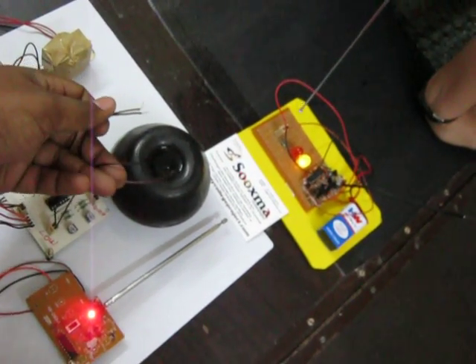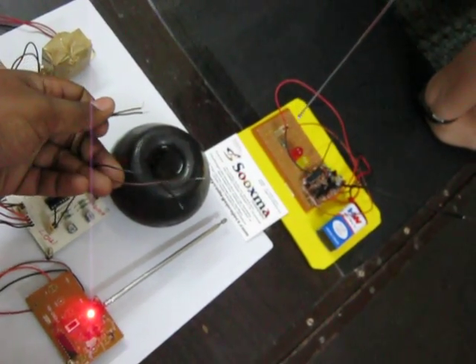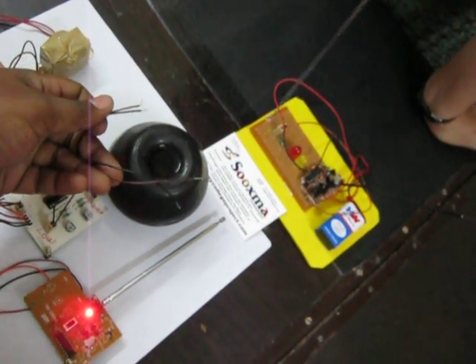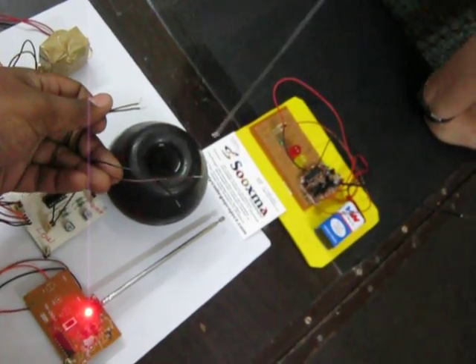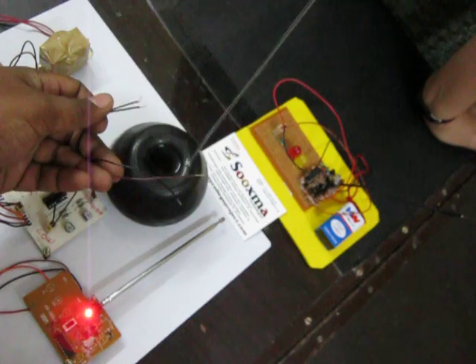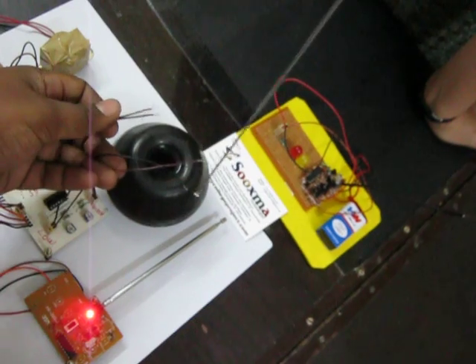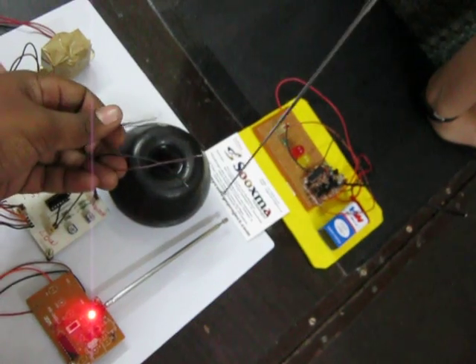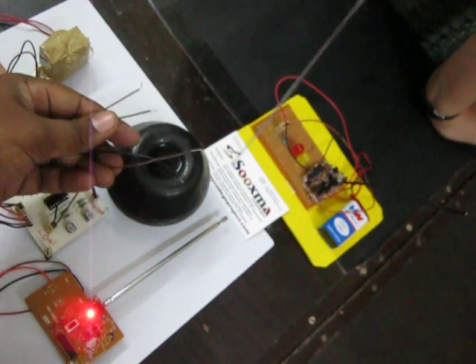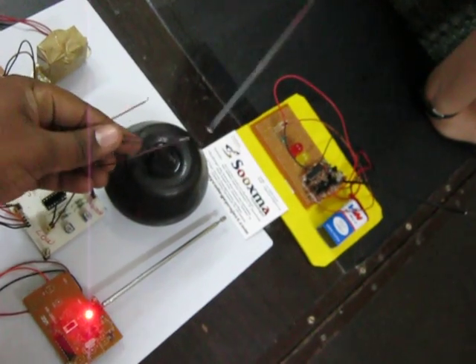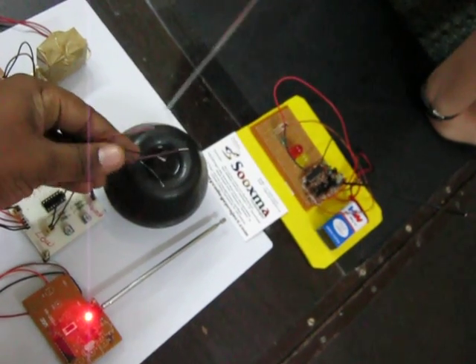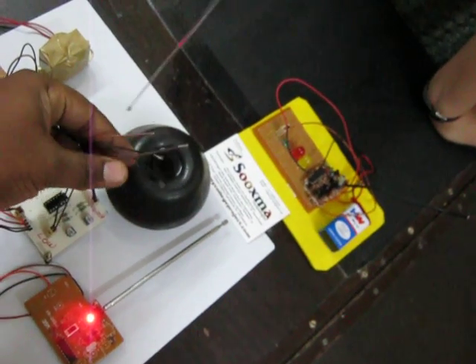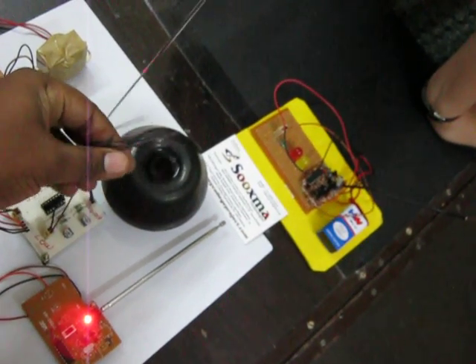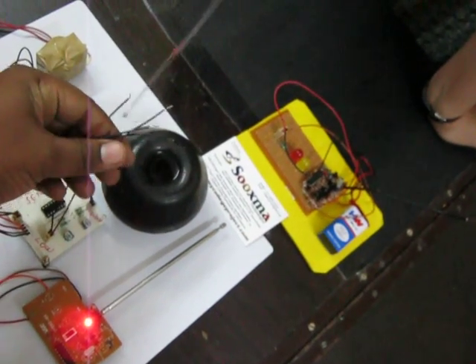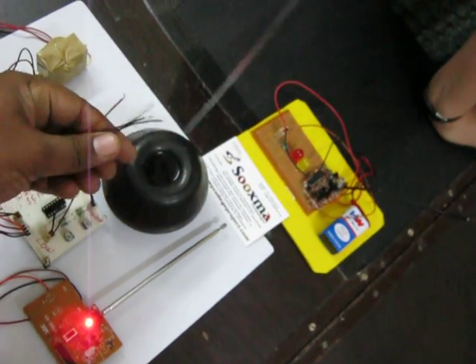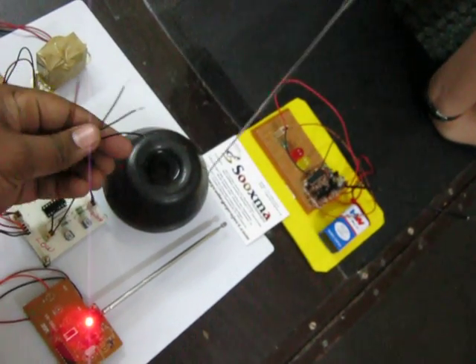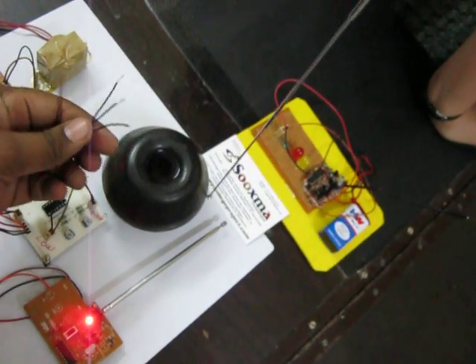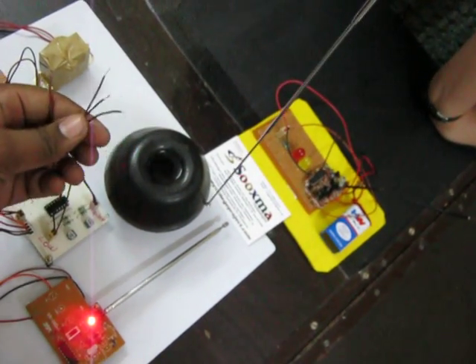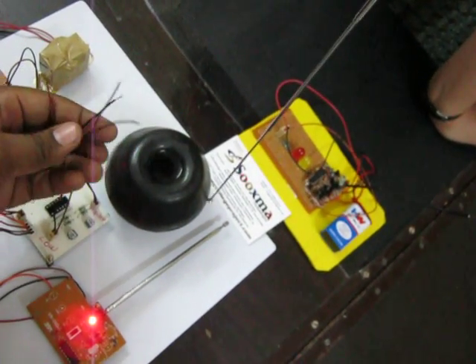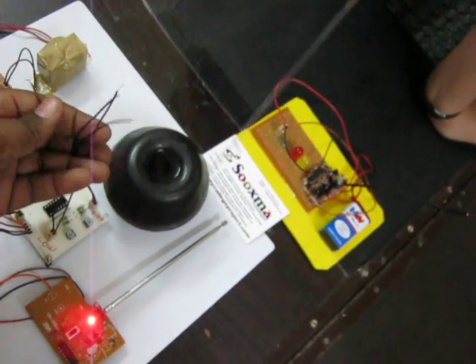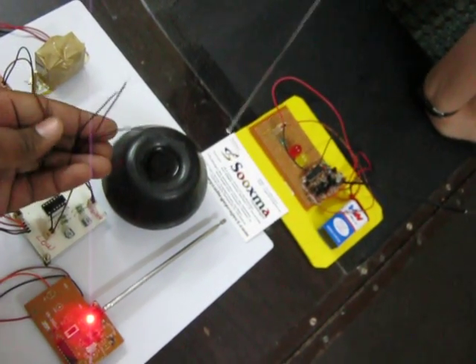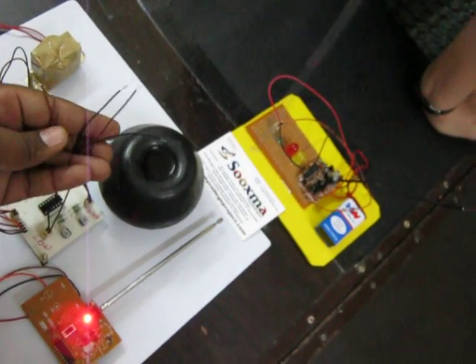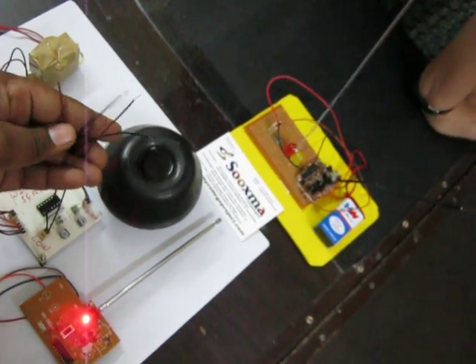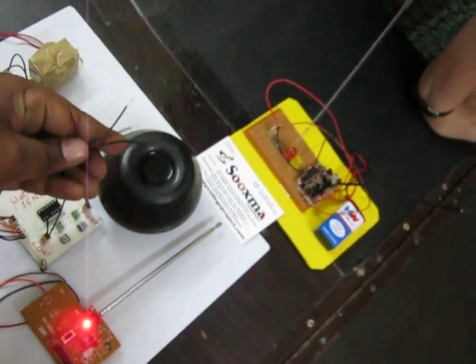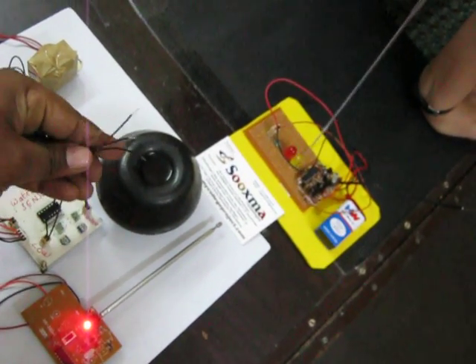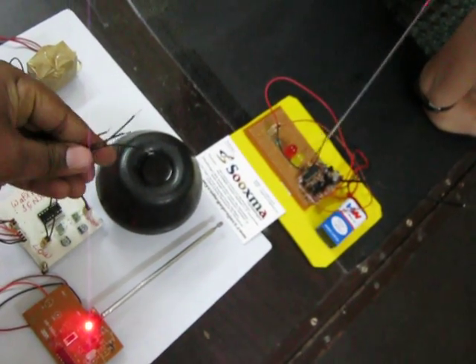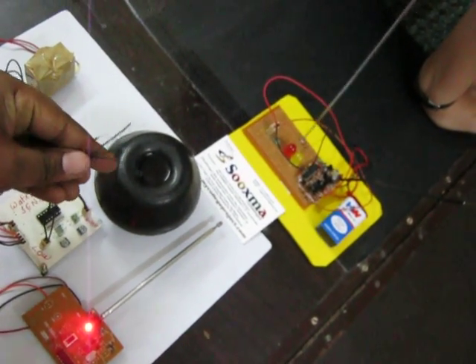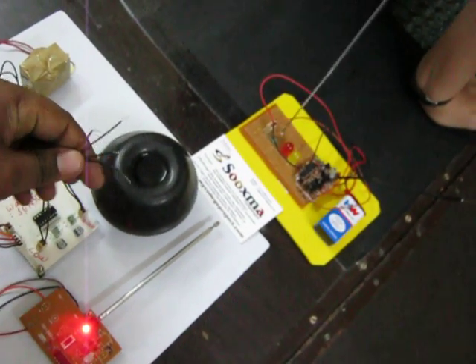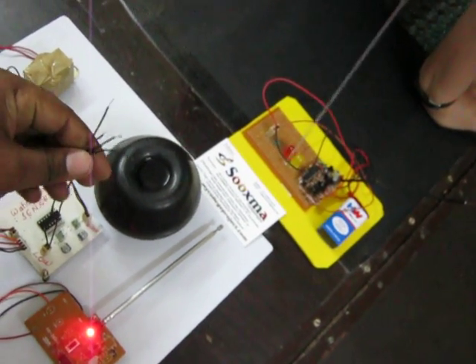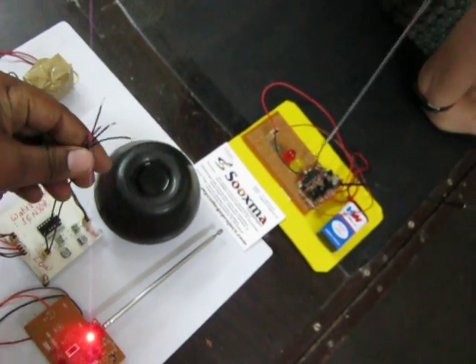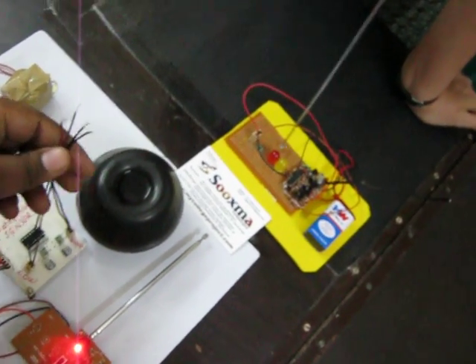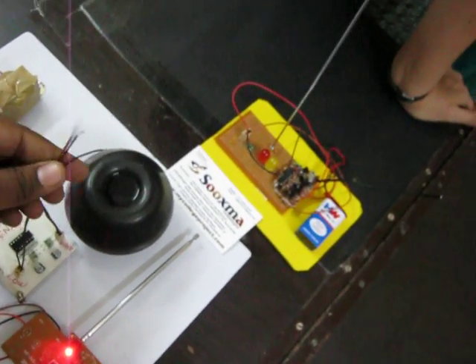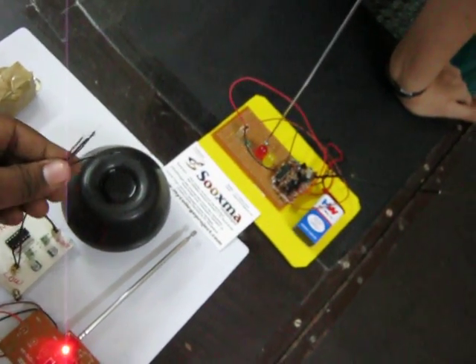When the water tank becomes empty, none of these LEDs will glow.